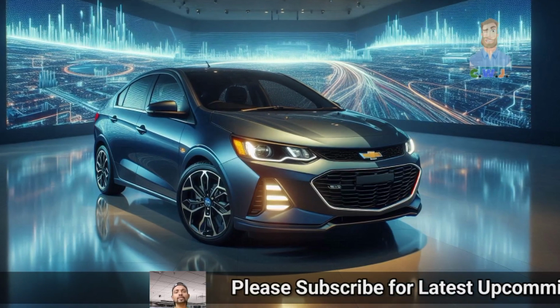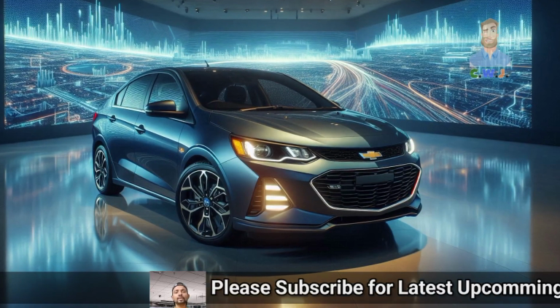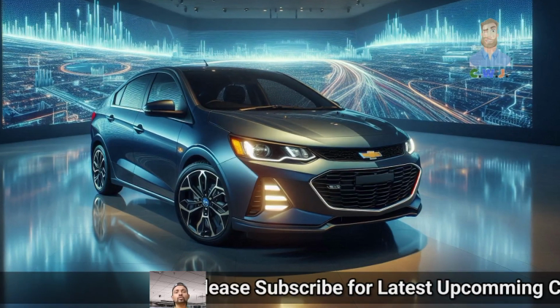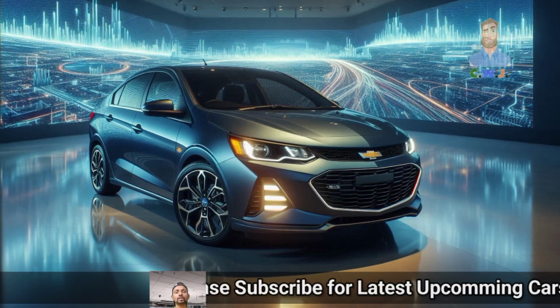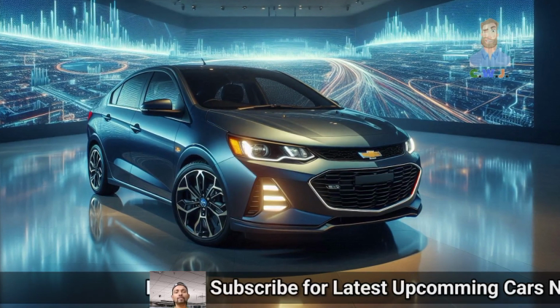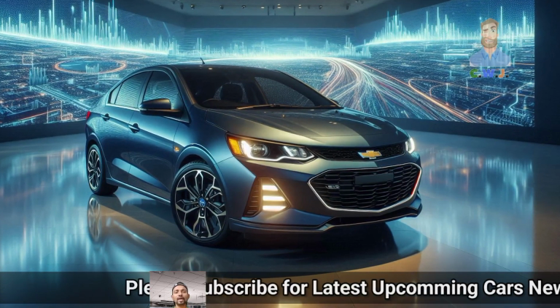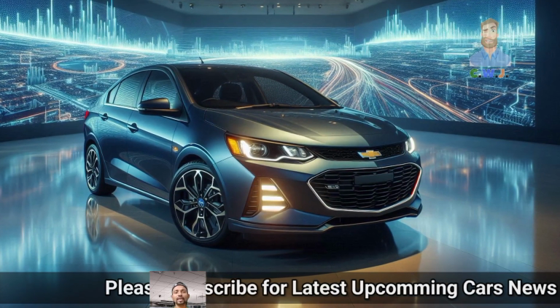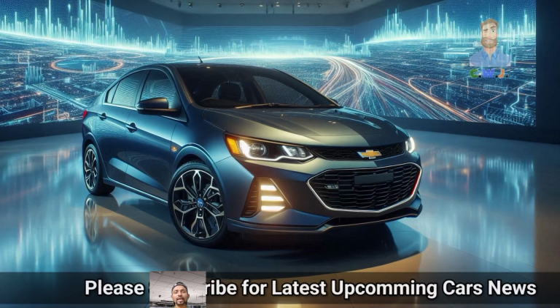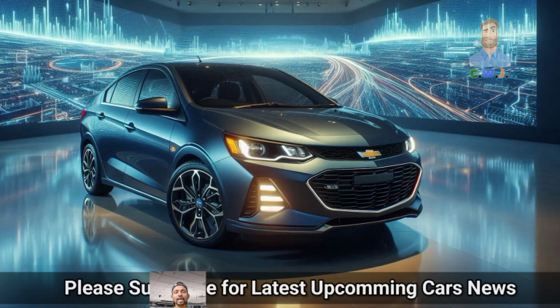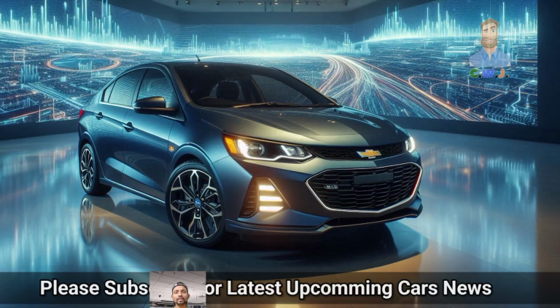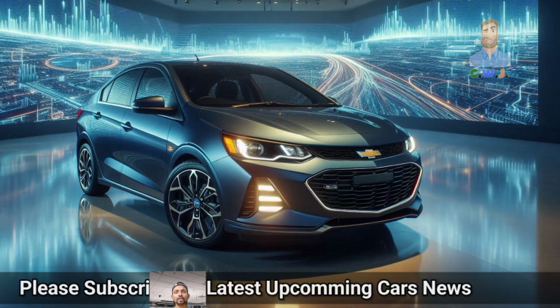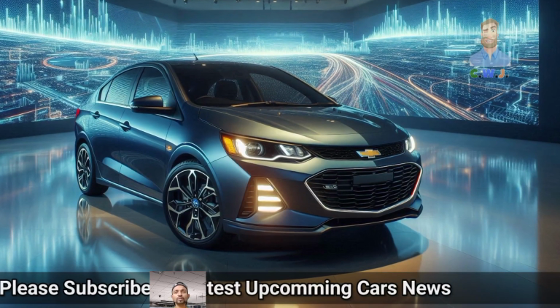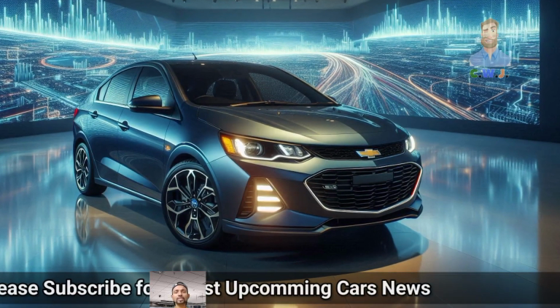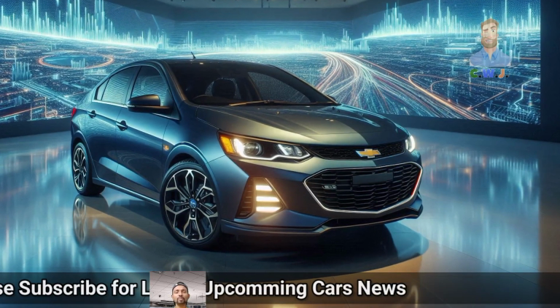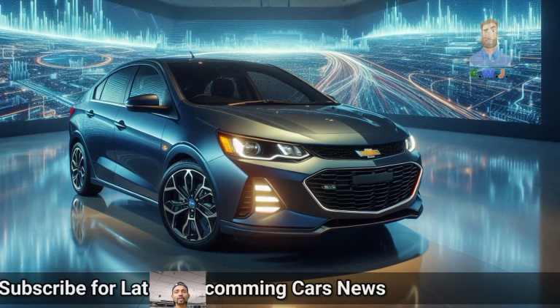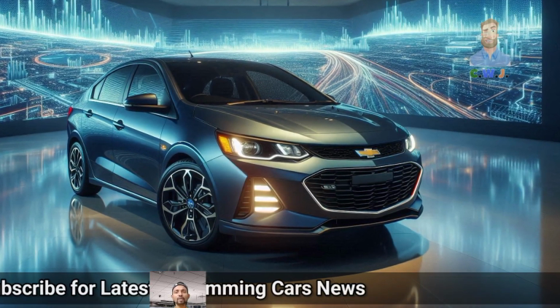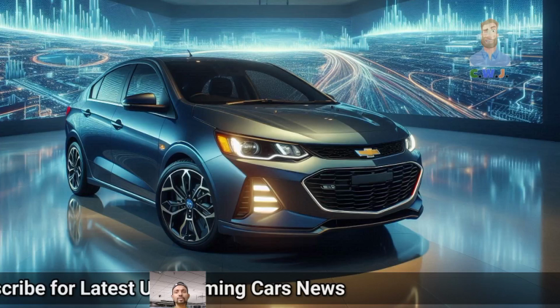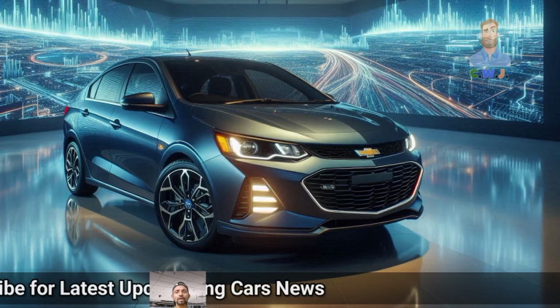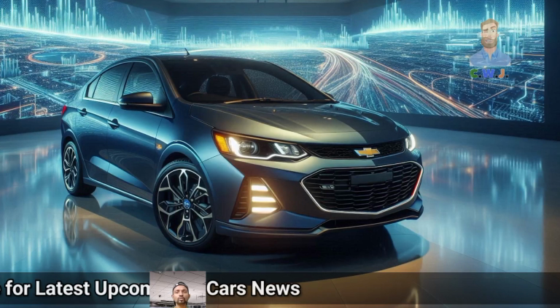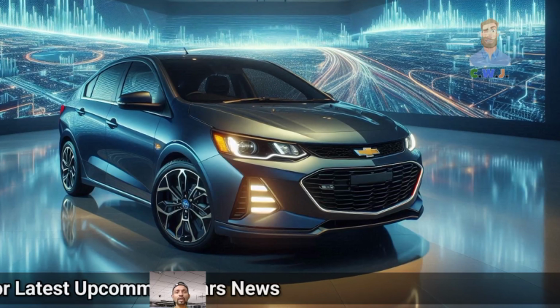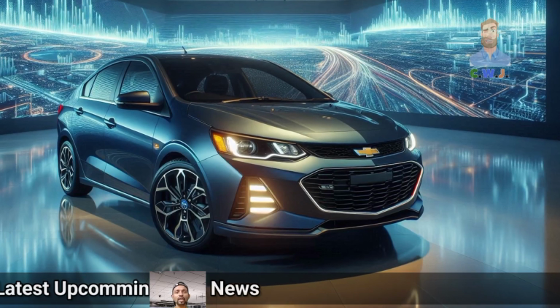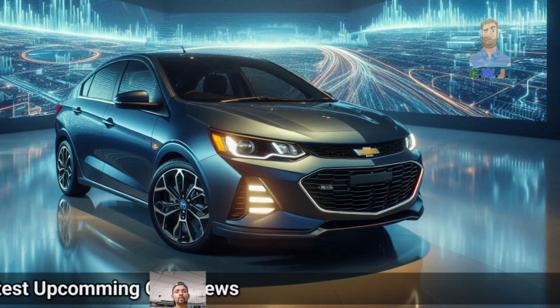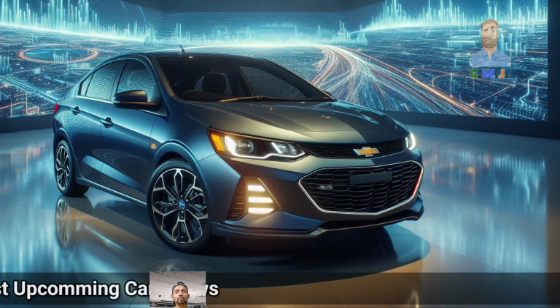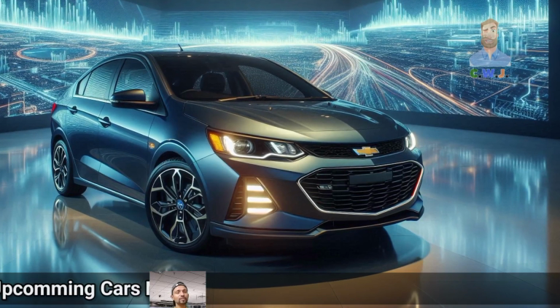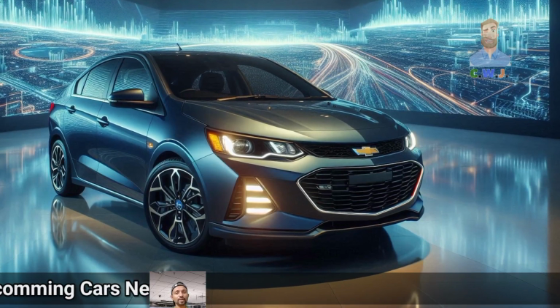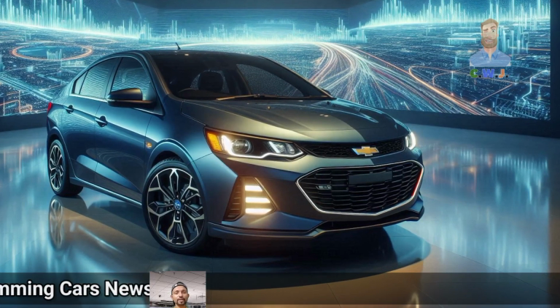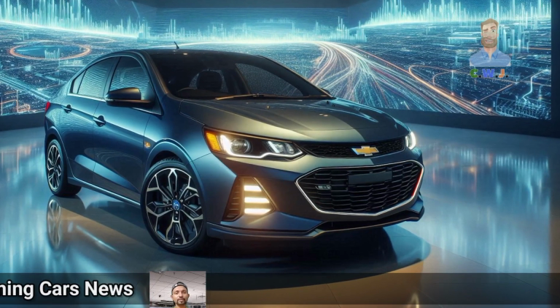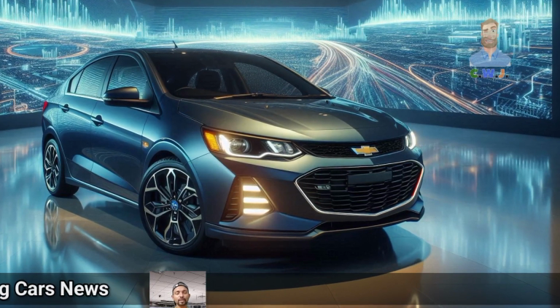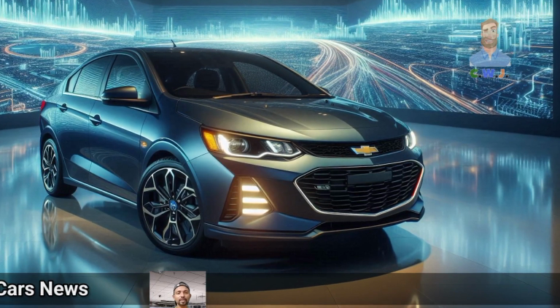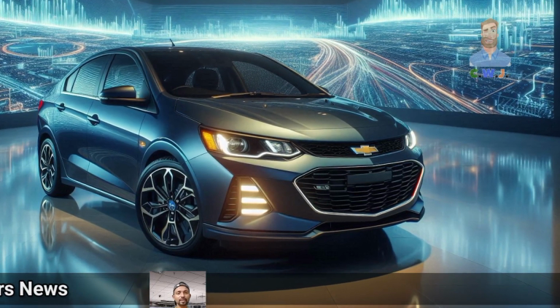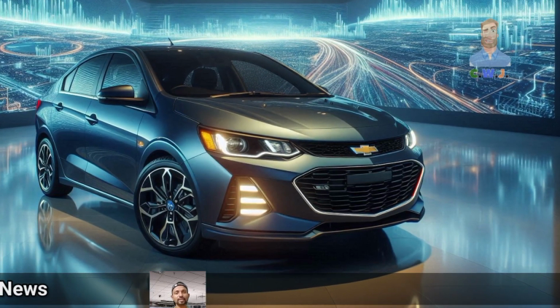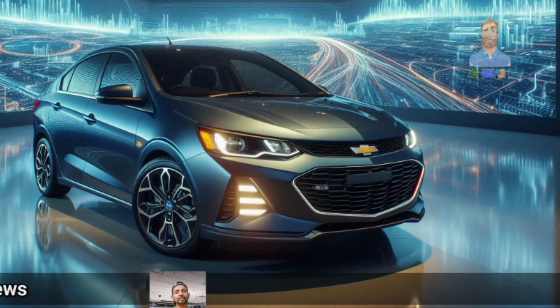It is packed with features like a touchscreen for music and navigation. Phone connectivity is also included.